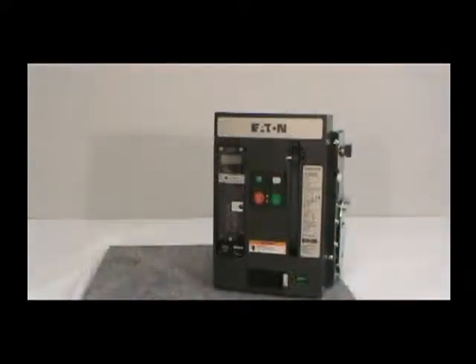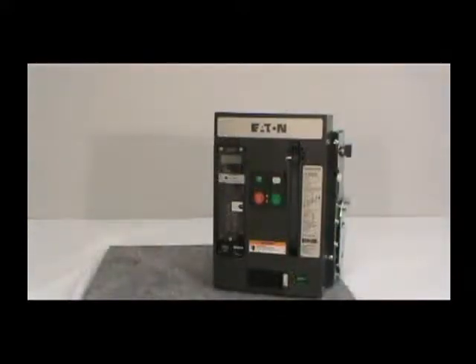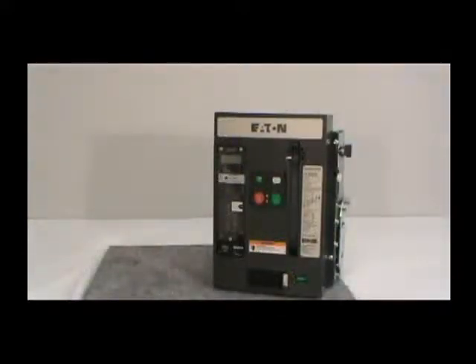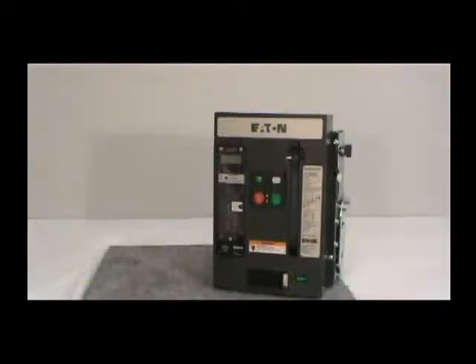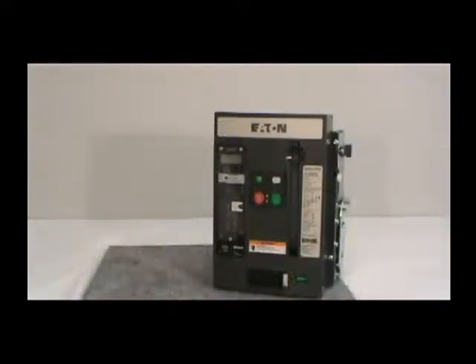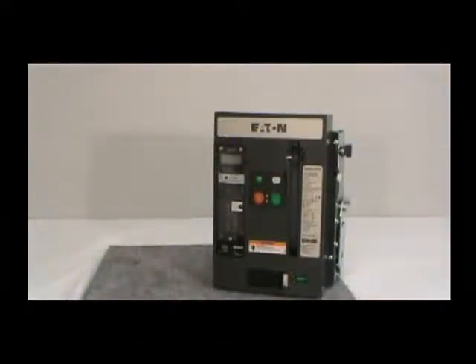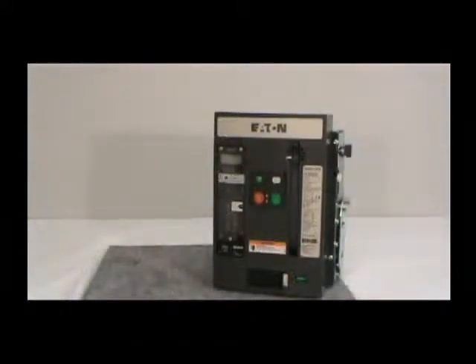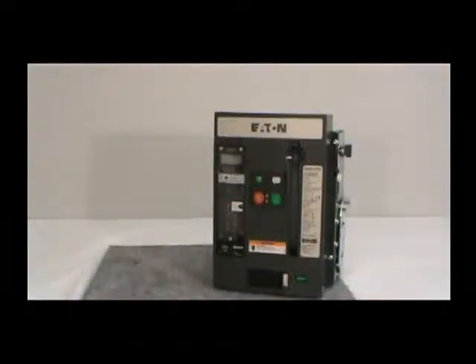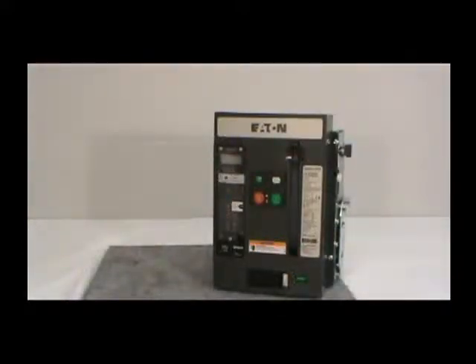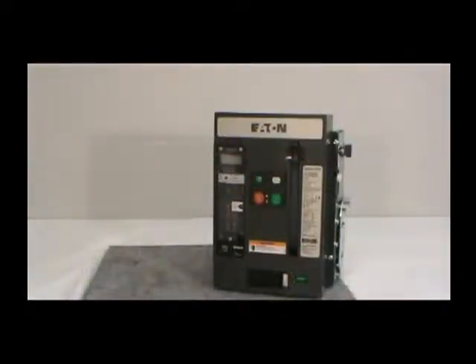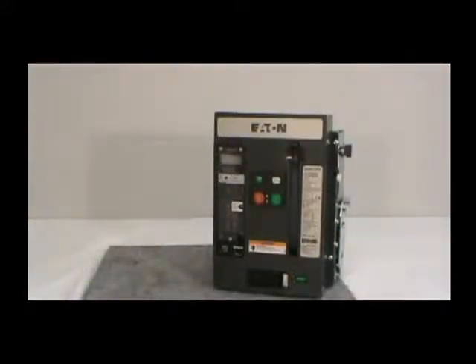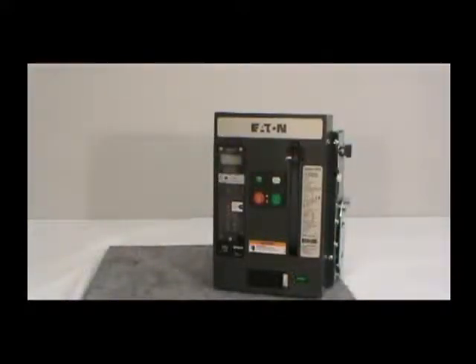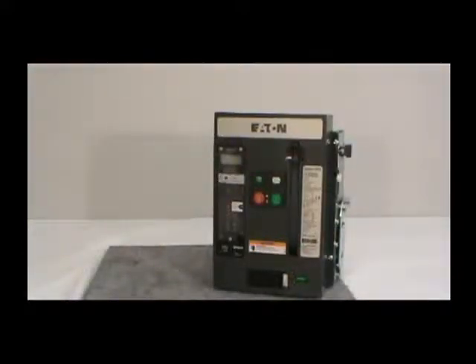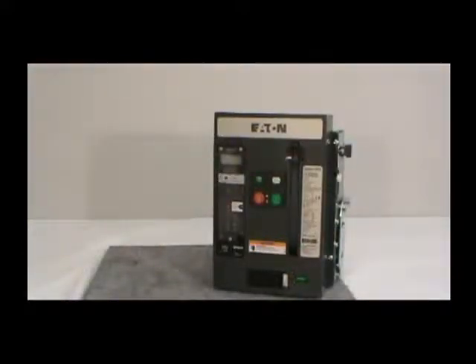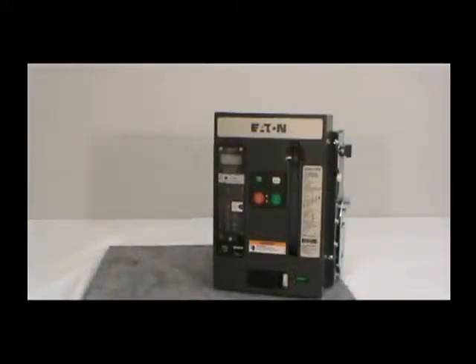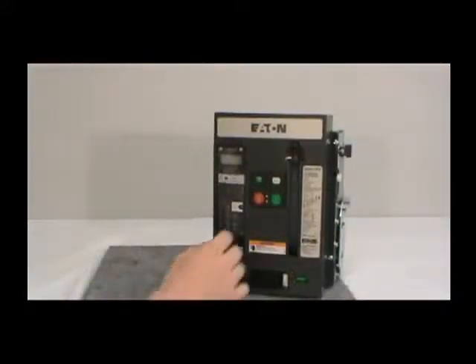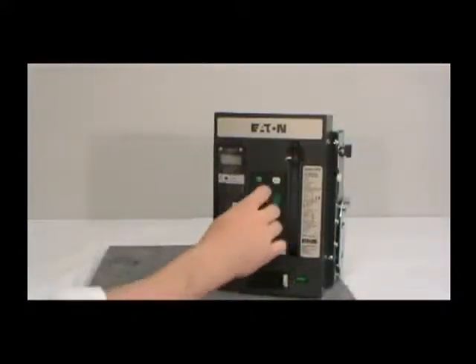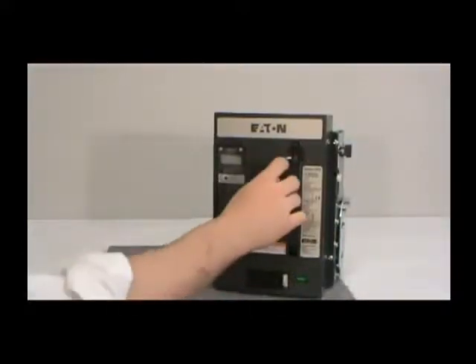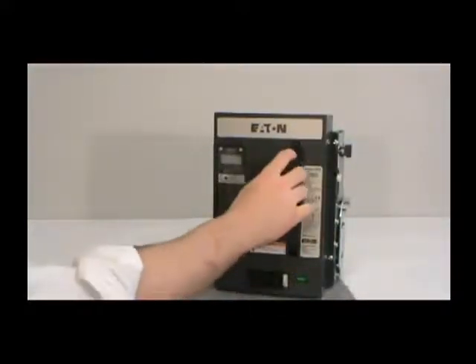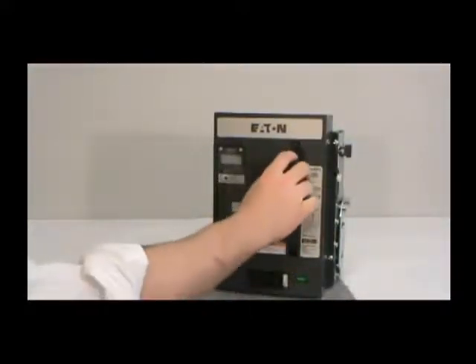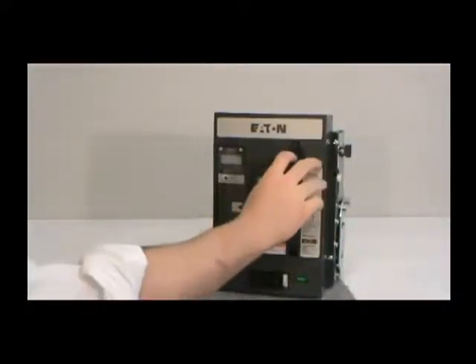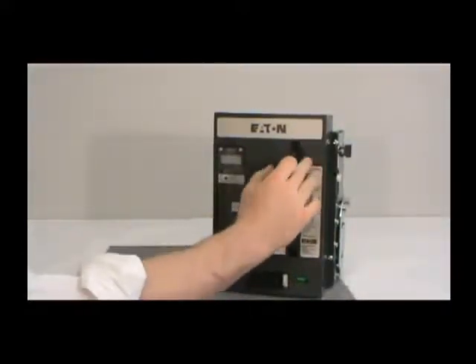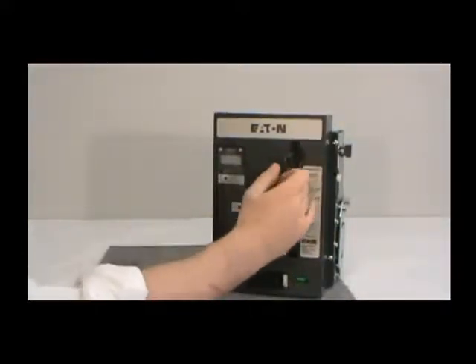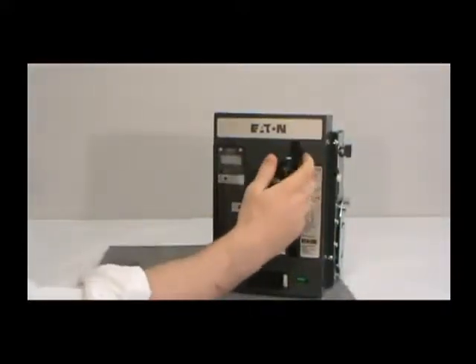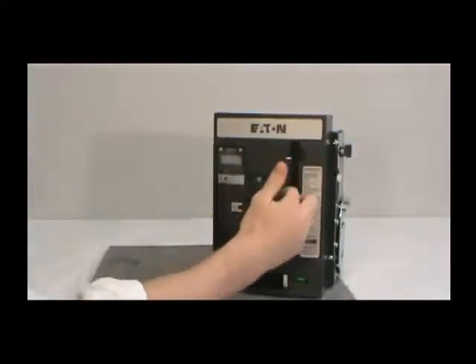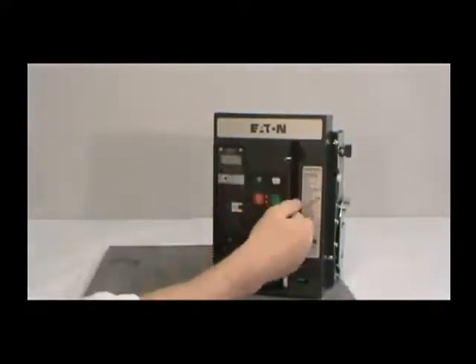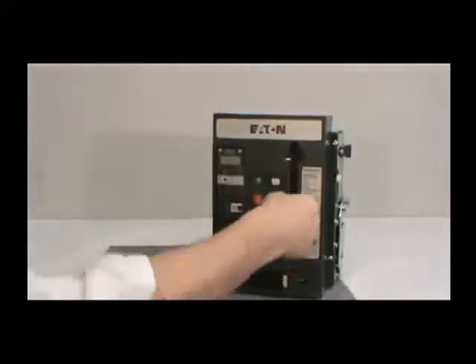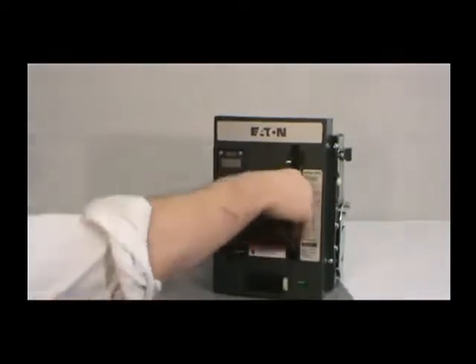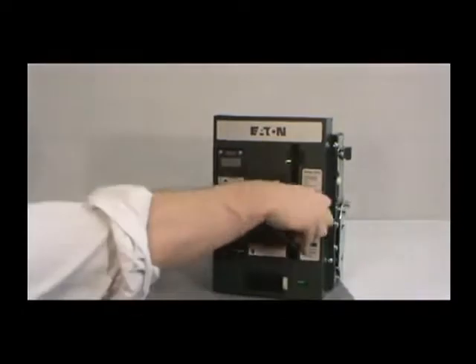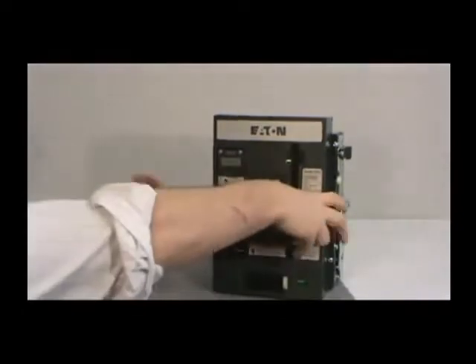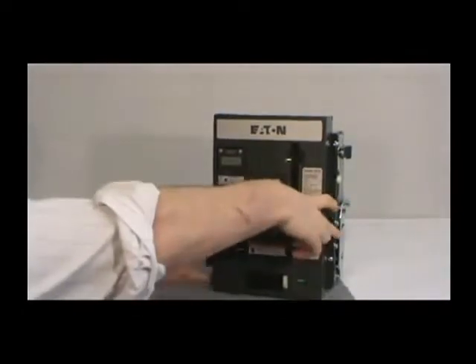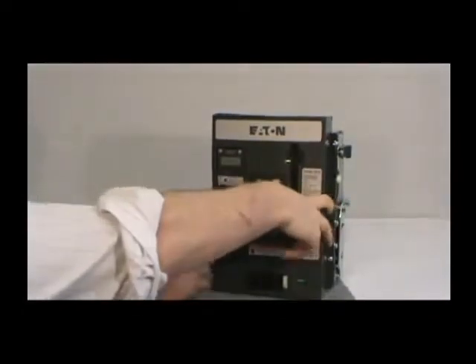Once you've done this, pull down on the charging handle for easy removal of the cover from the breaker.